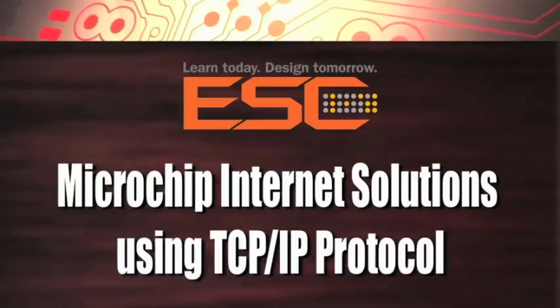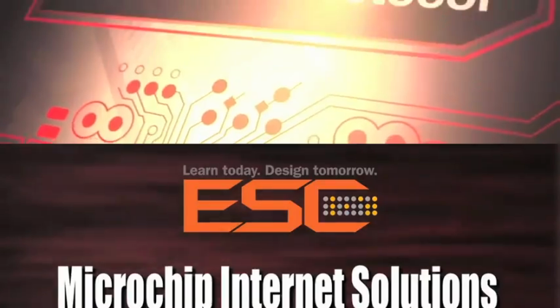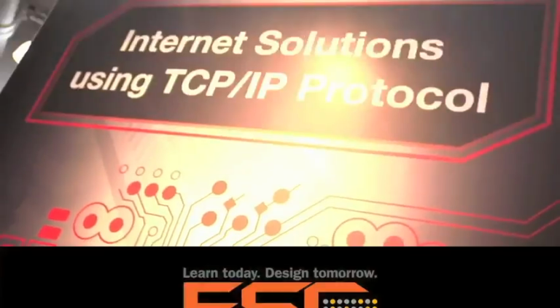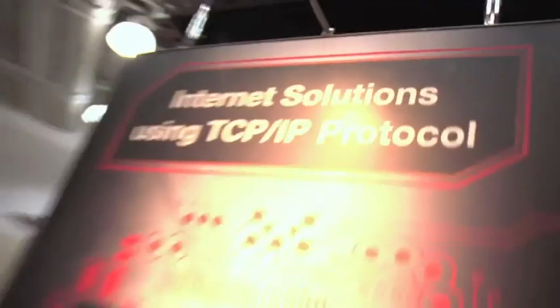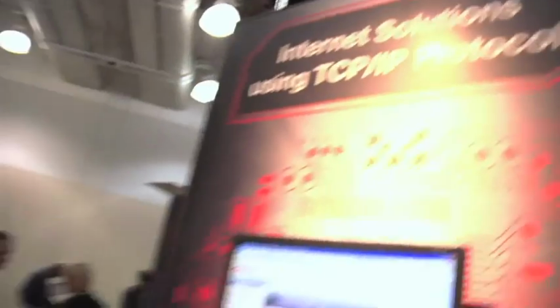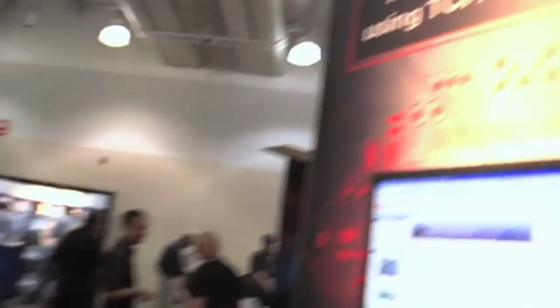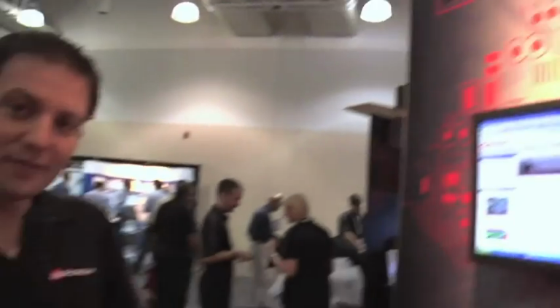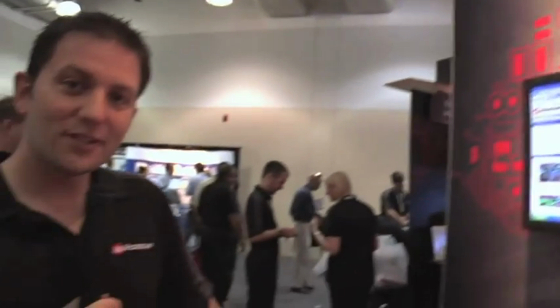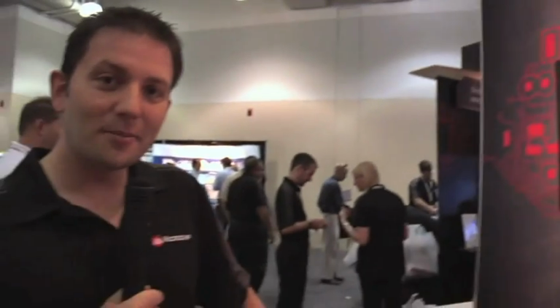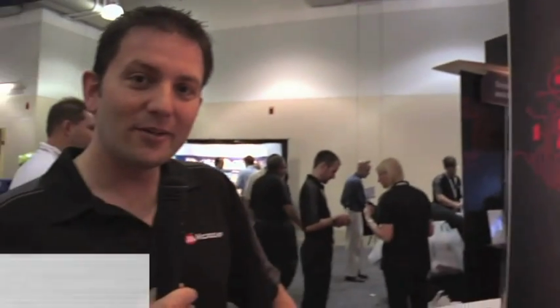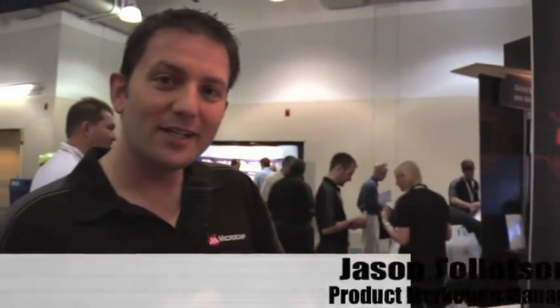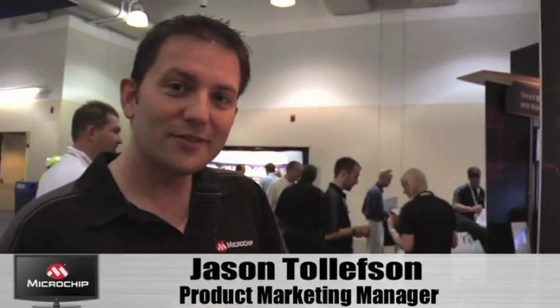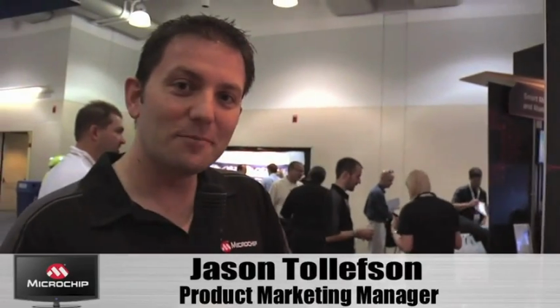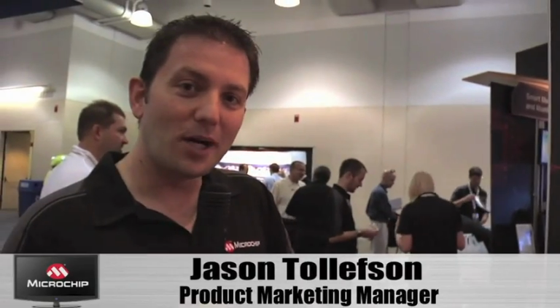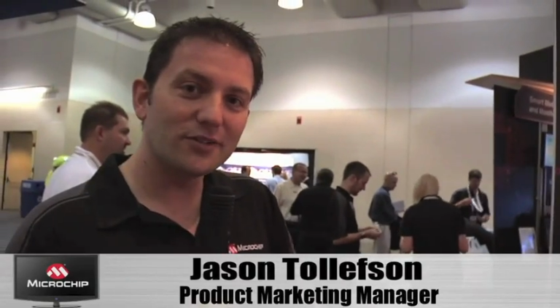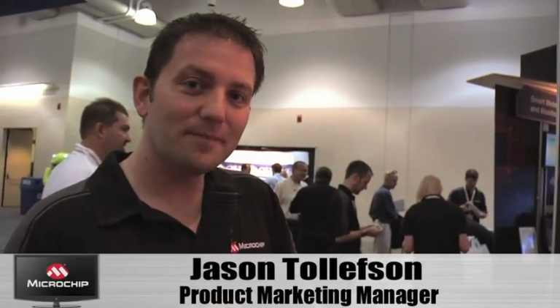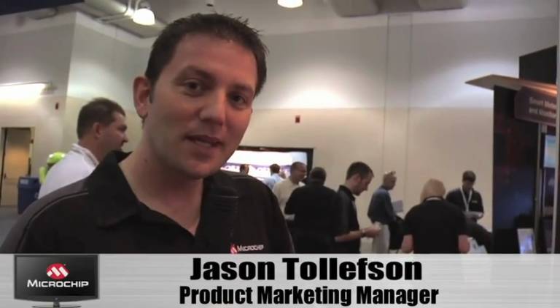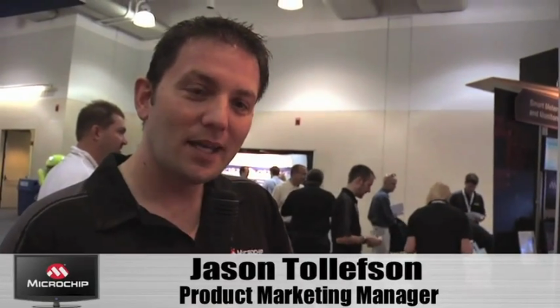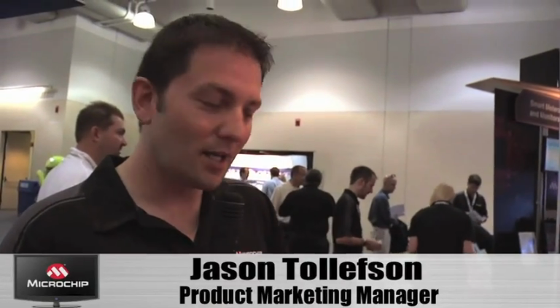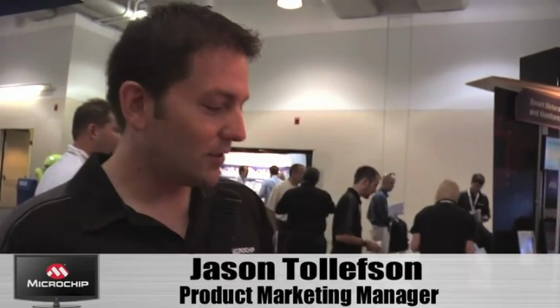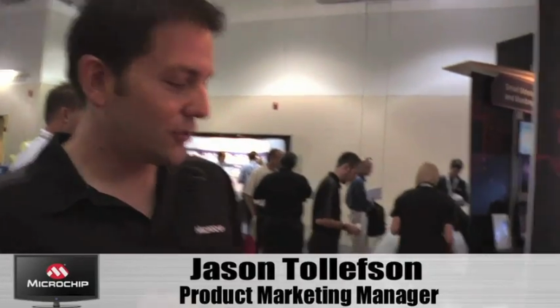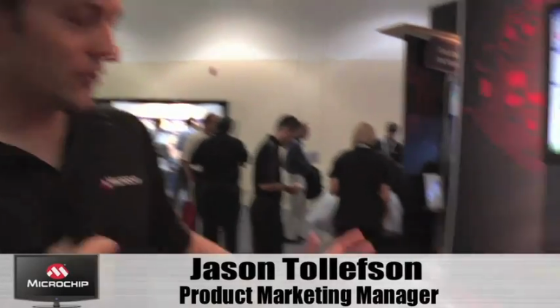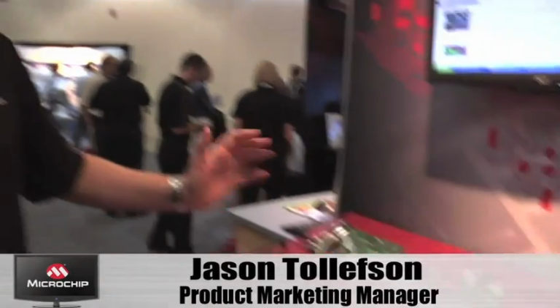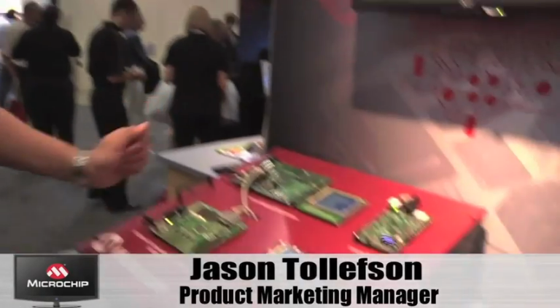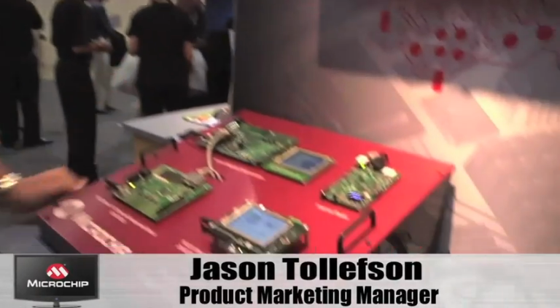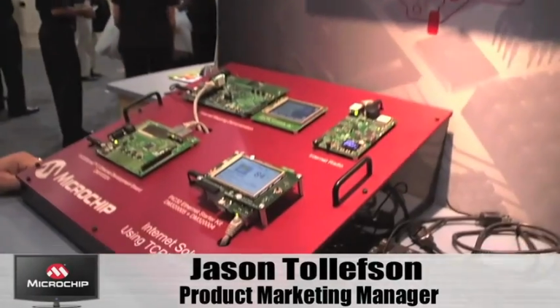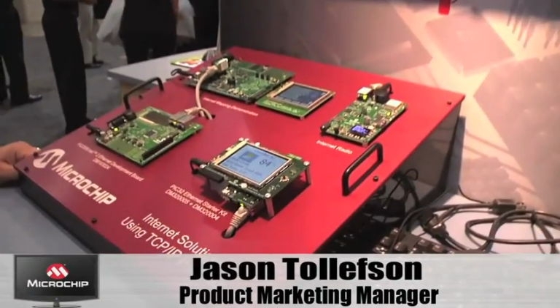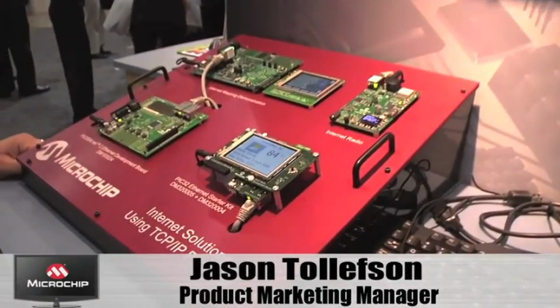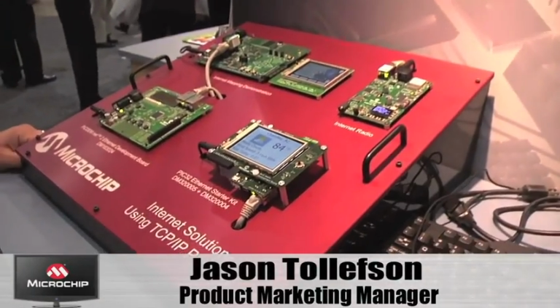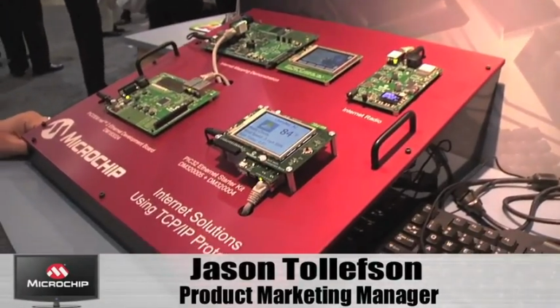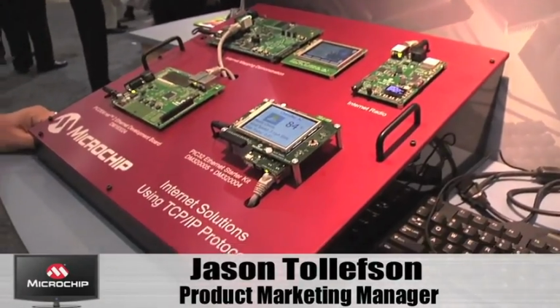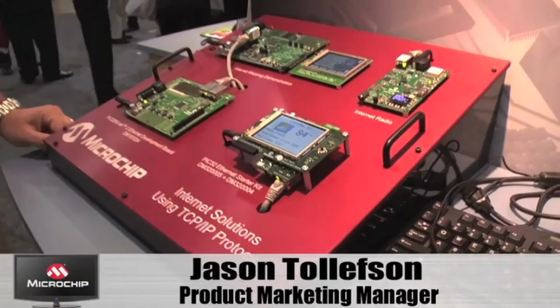Hey, I'm Jason Tollefson, and I'm here at ESC Boston to show you a little bit about our internet mapping solution.